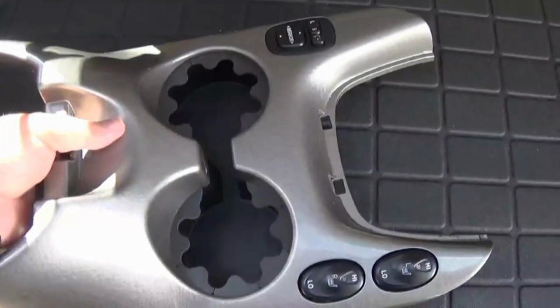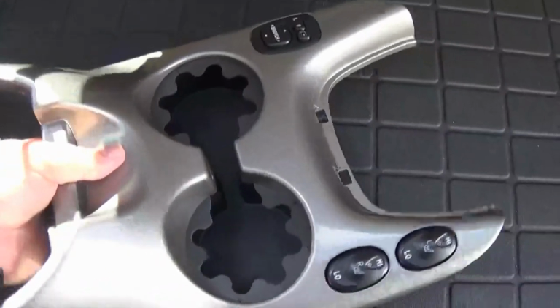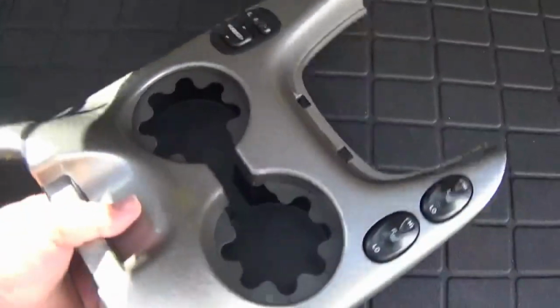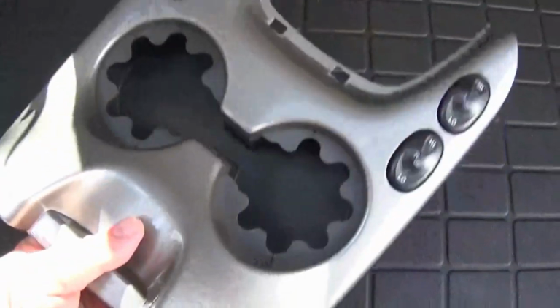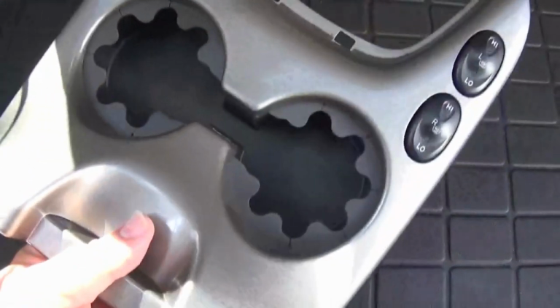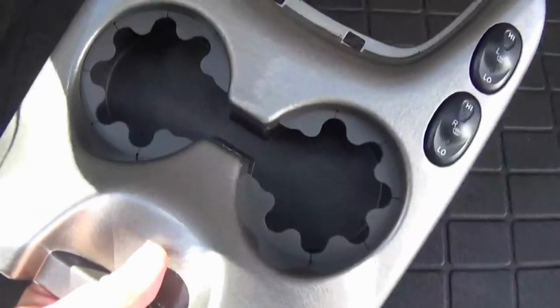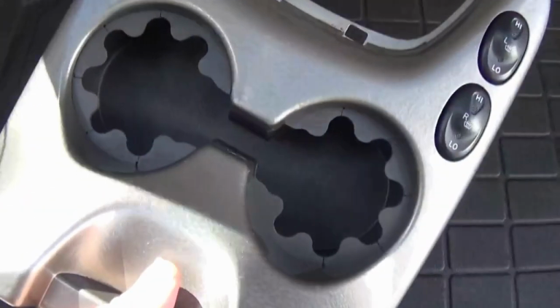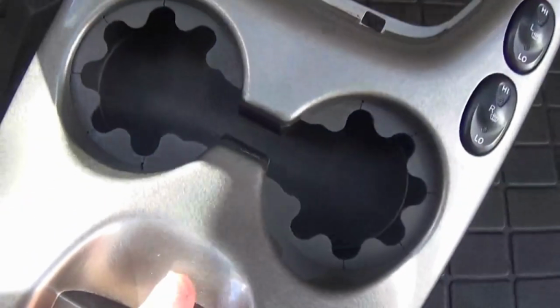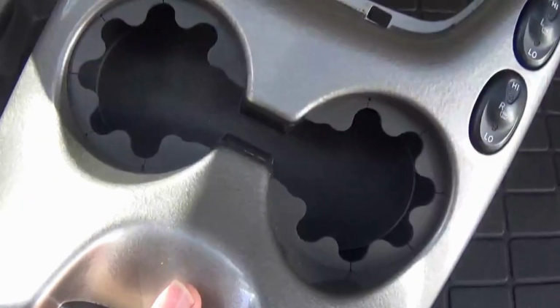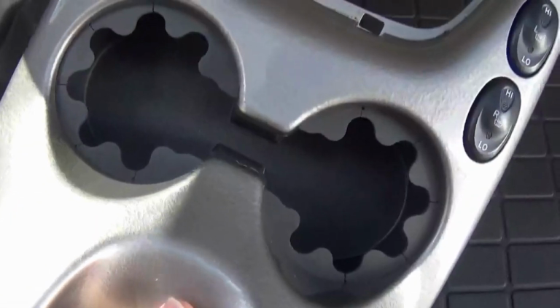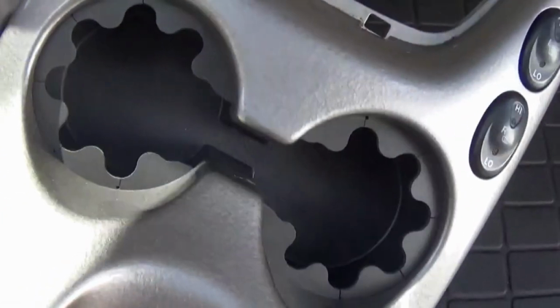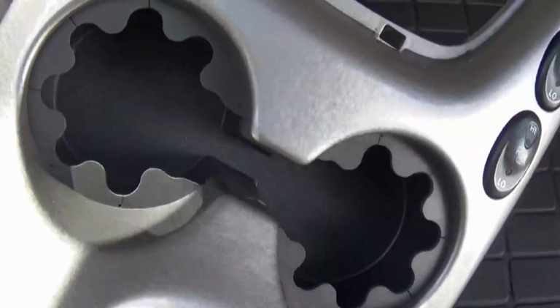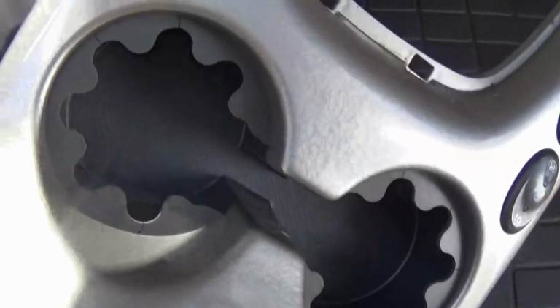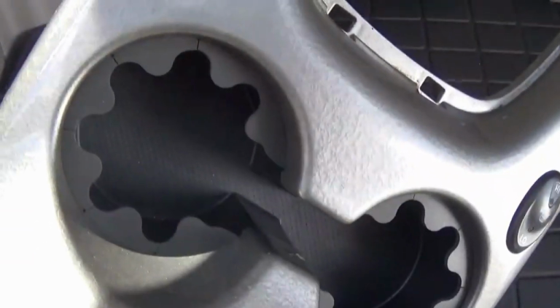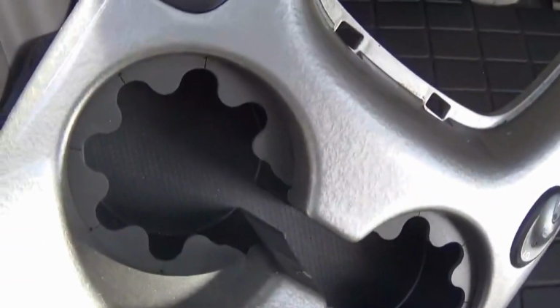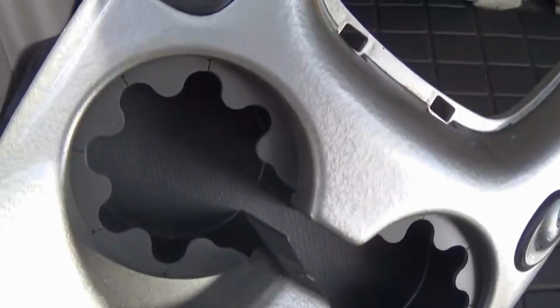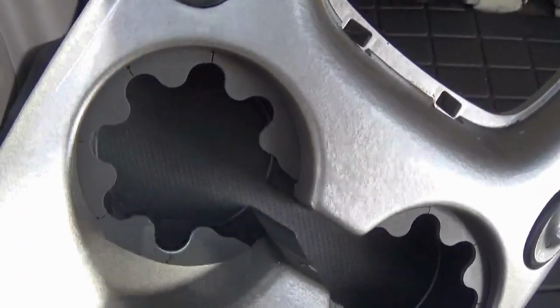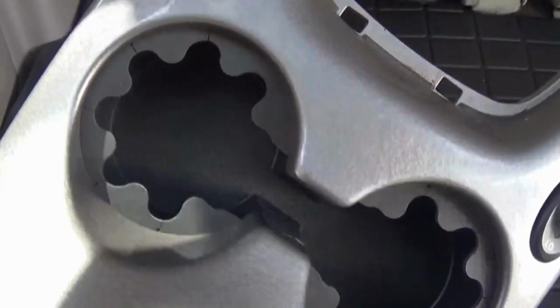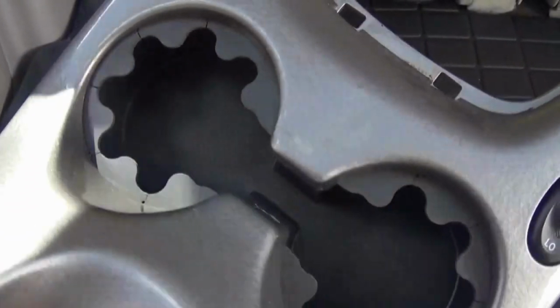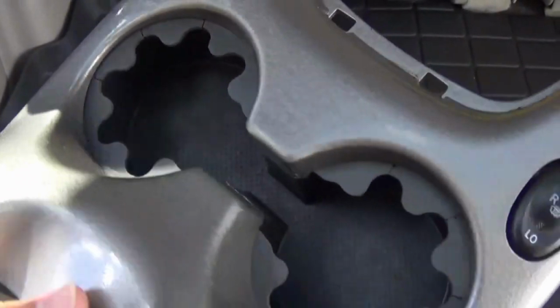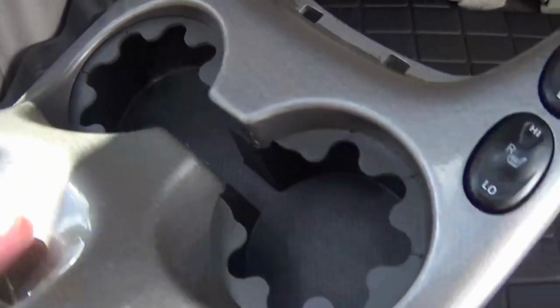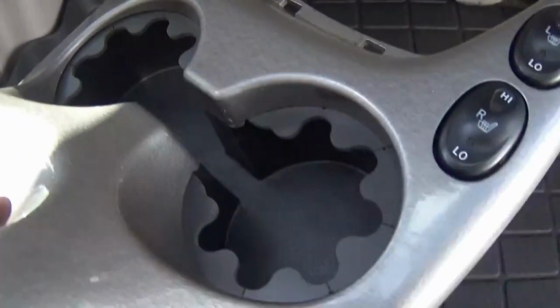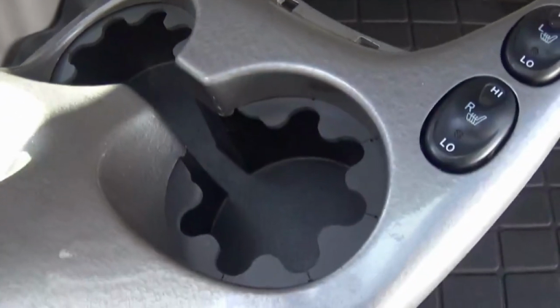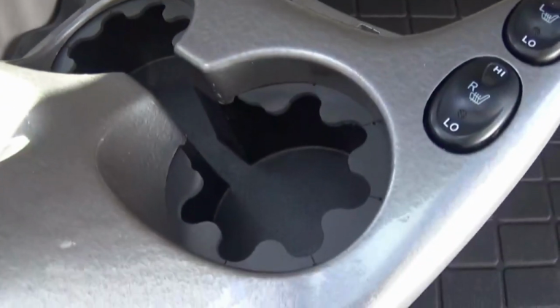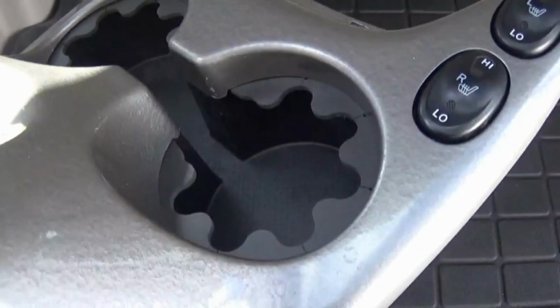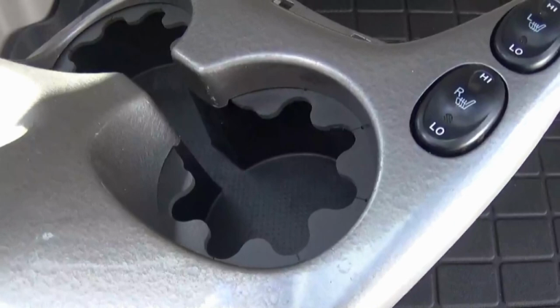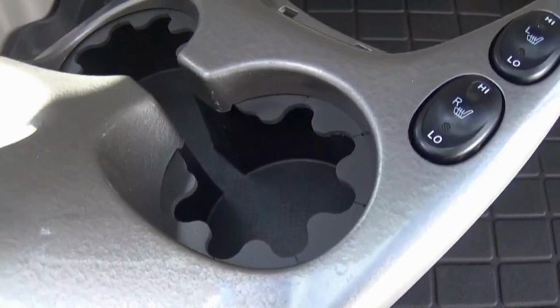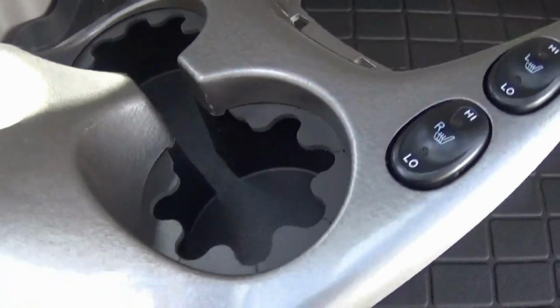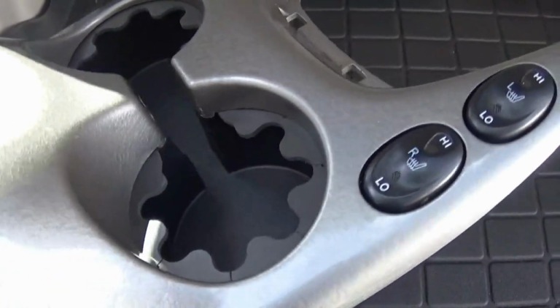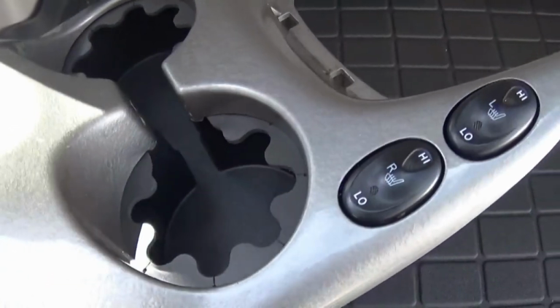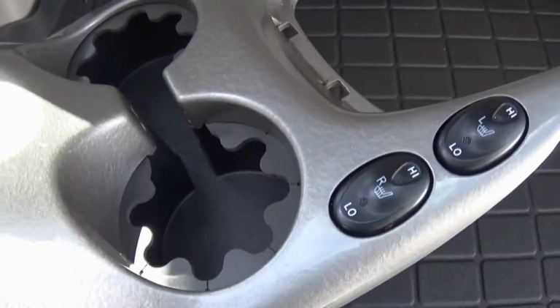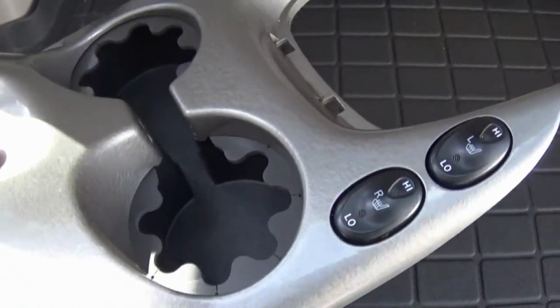Man, that looks awesome — brand new cup holder! Let's put the rubber inserts in. Looking good!